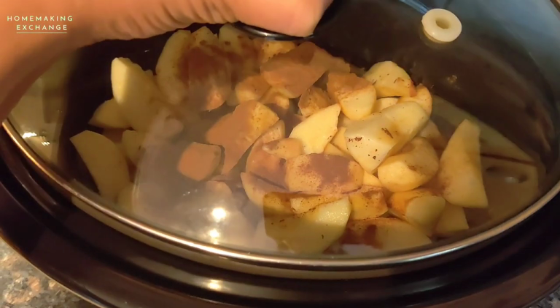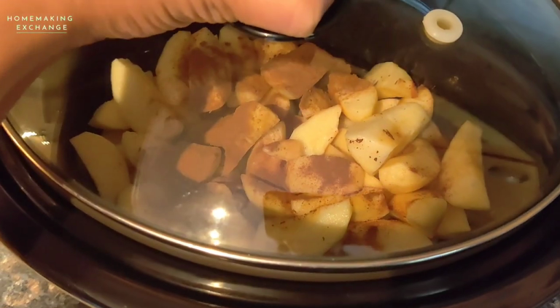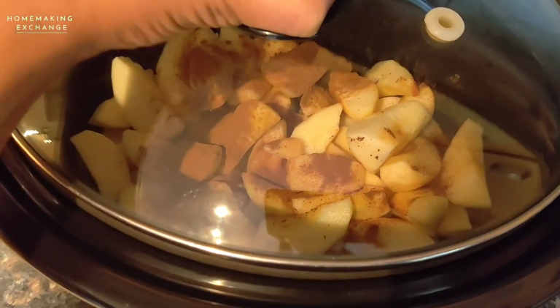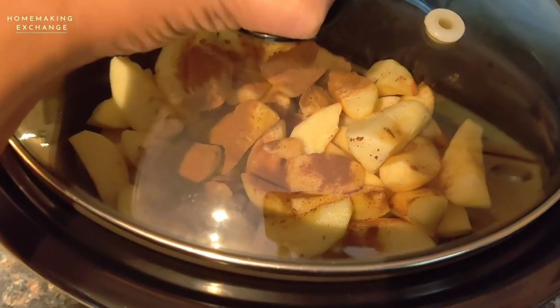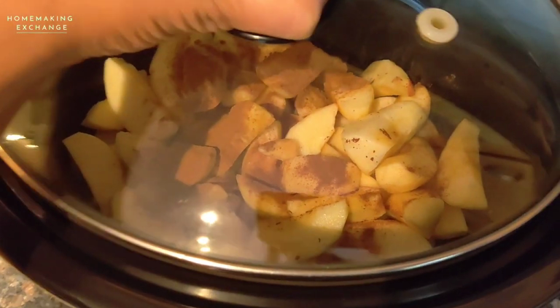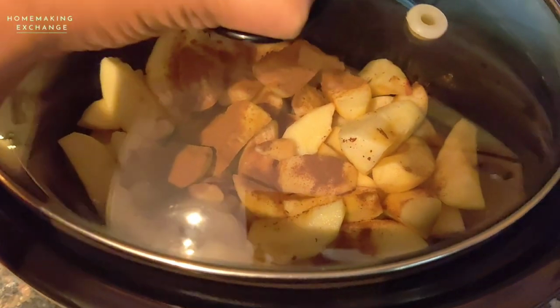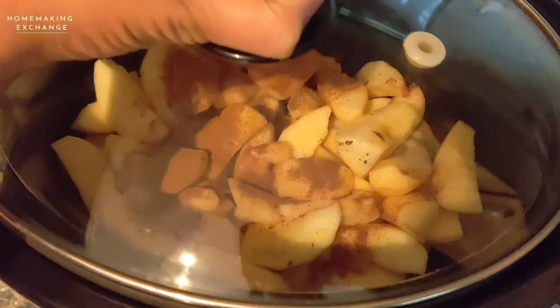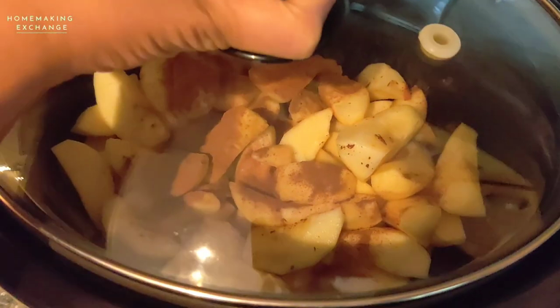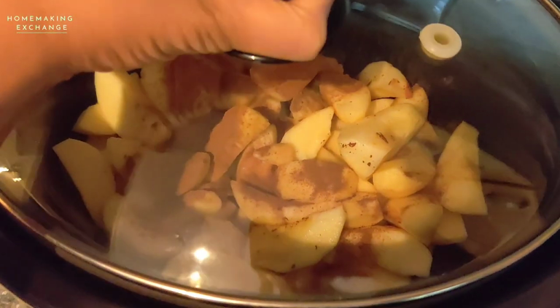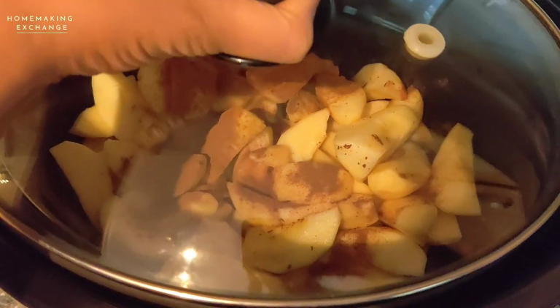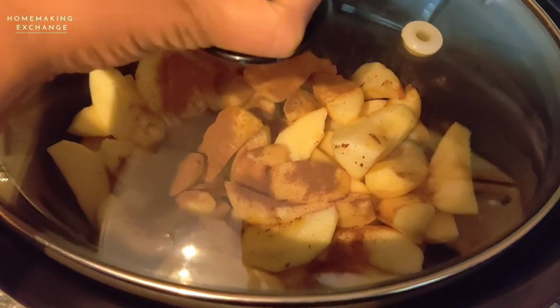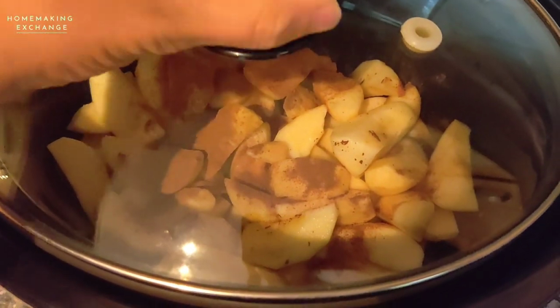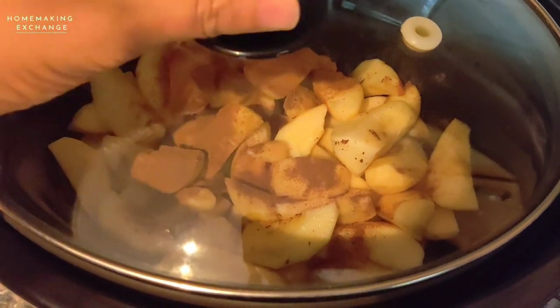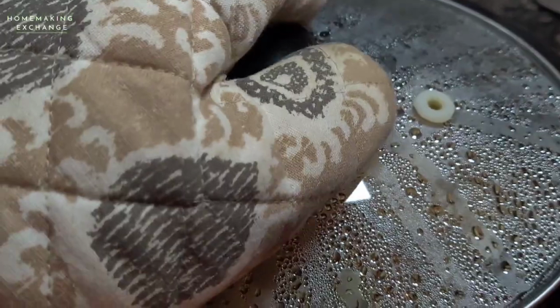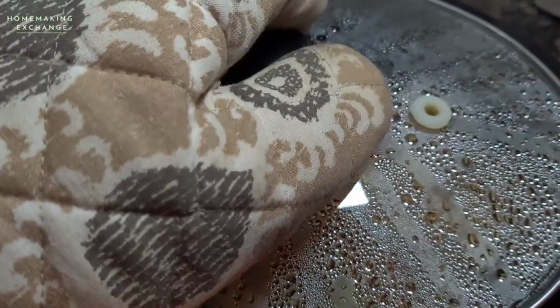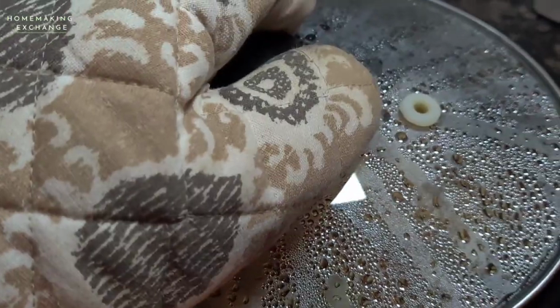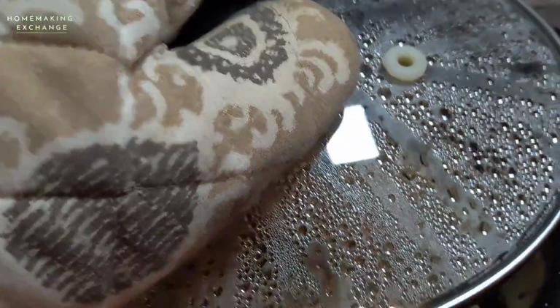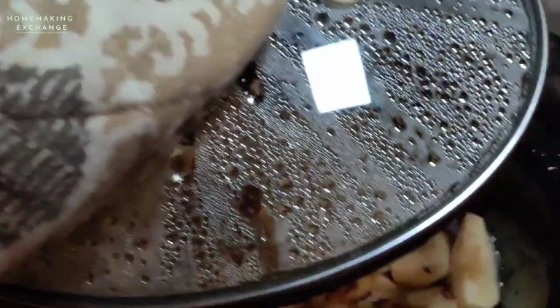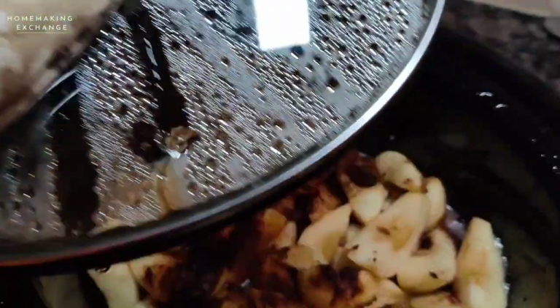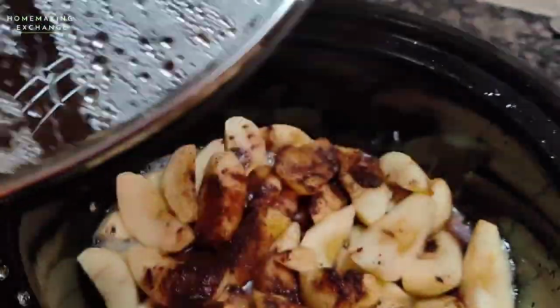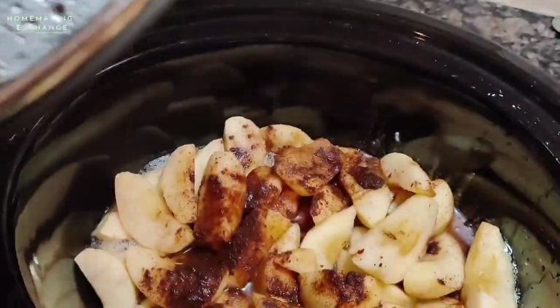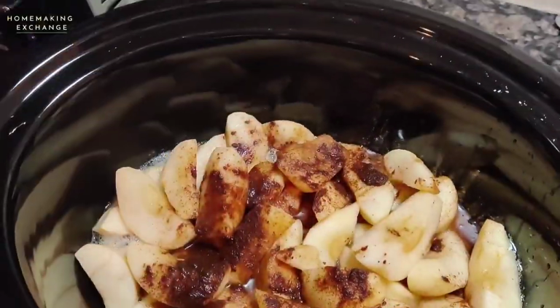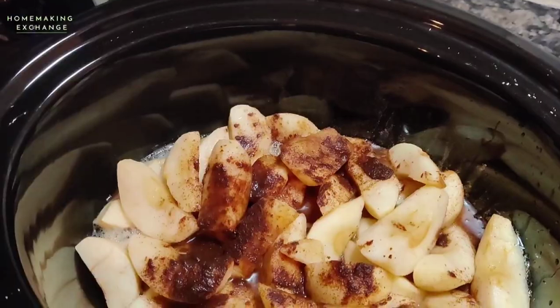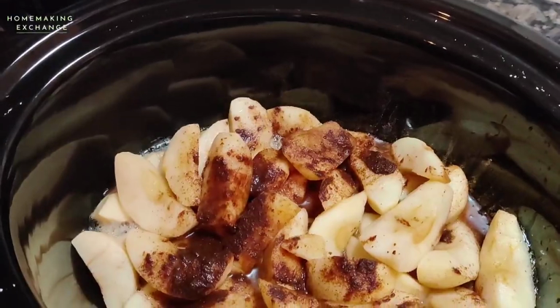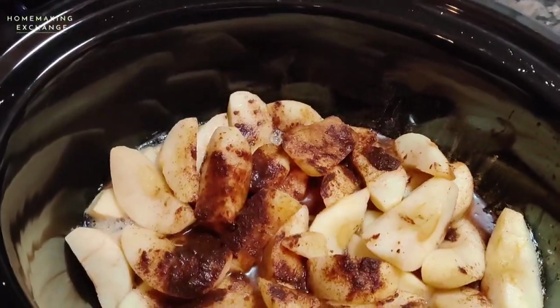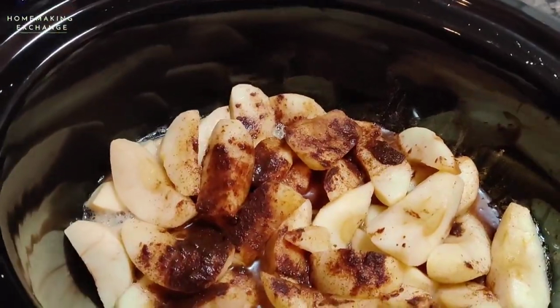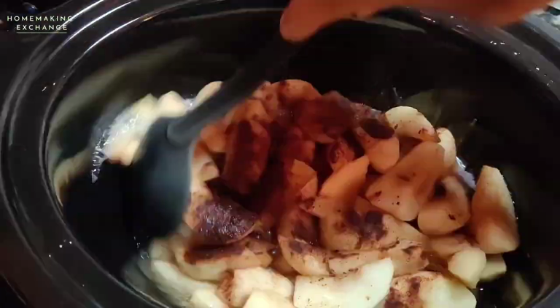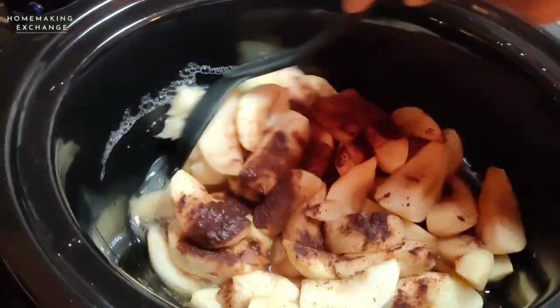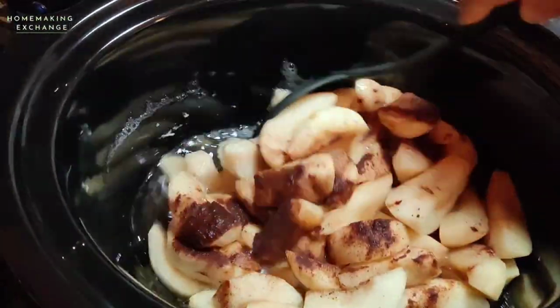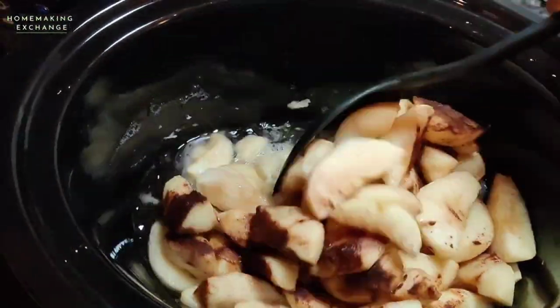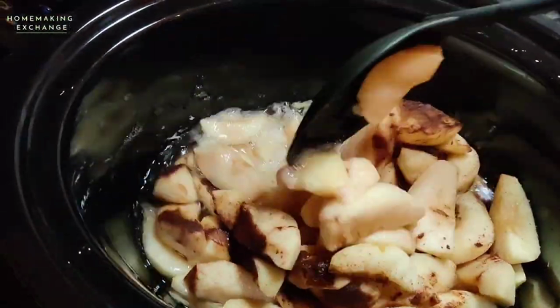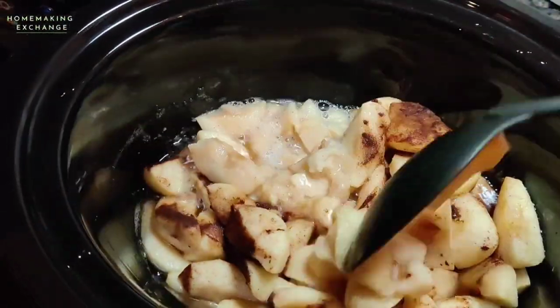Cover it and cook it on high heat for three hours. Stop to stir it halfway through.